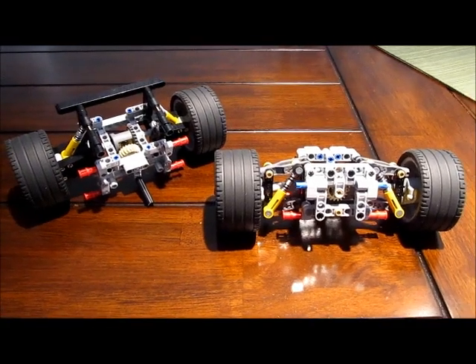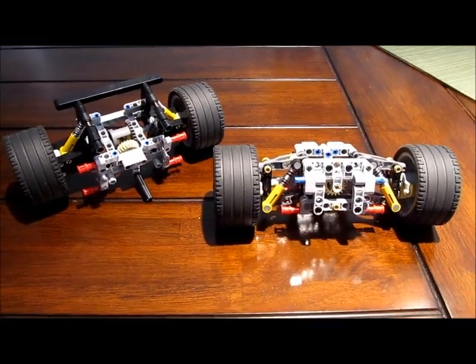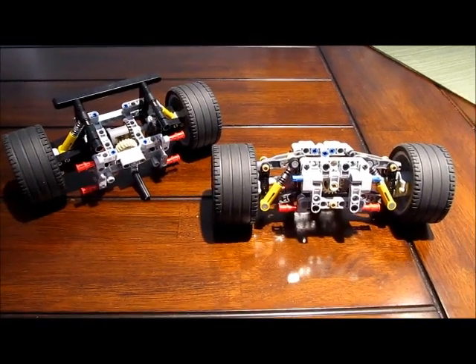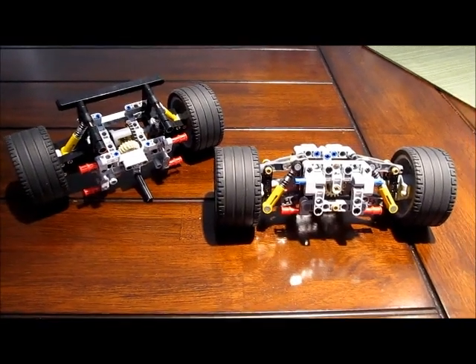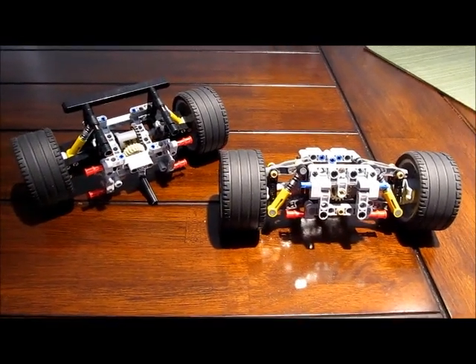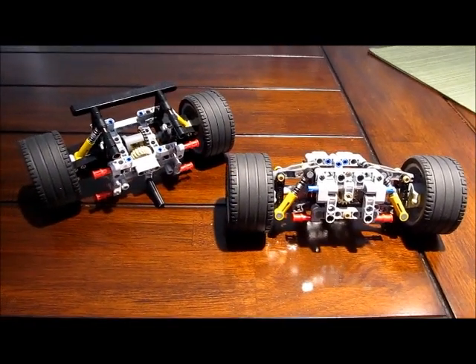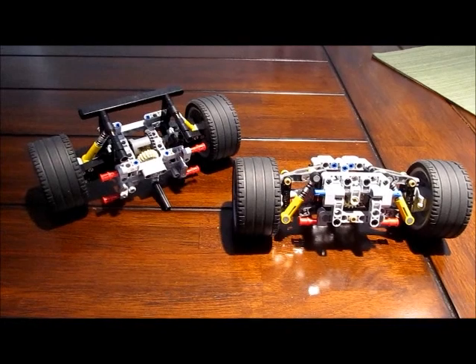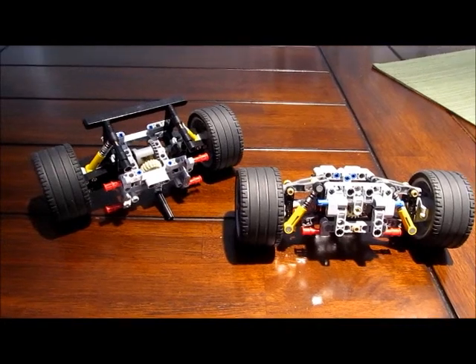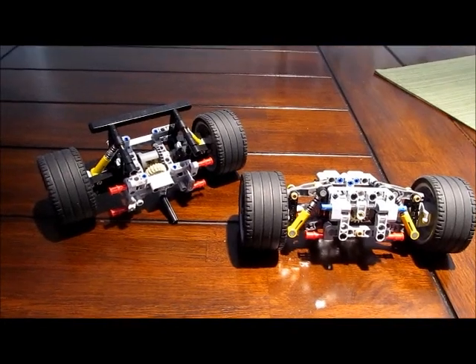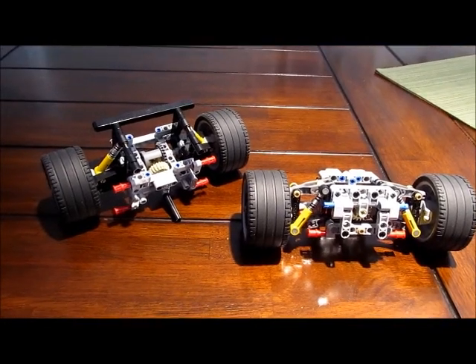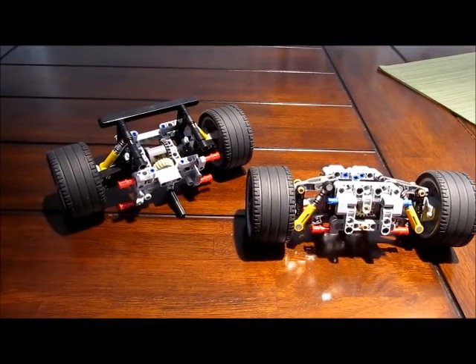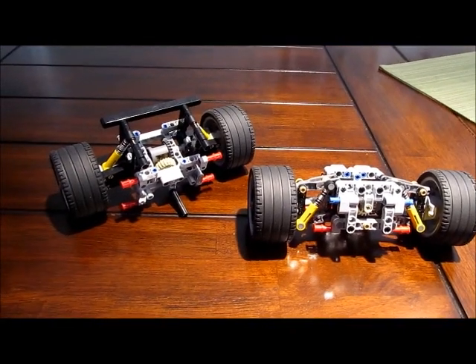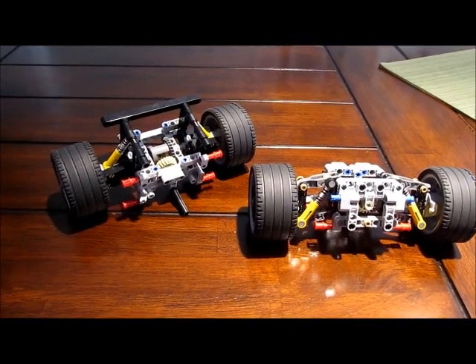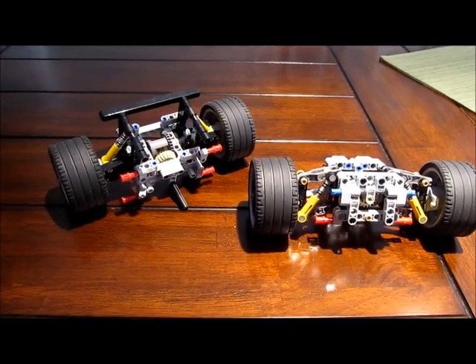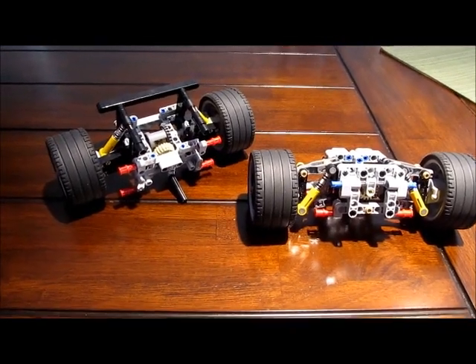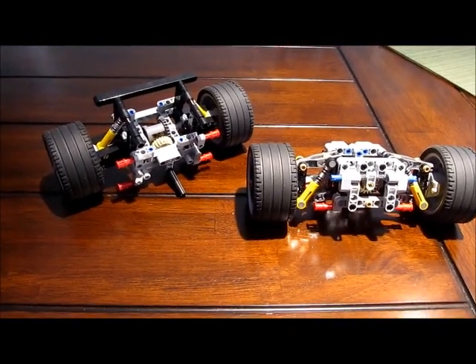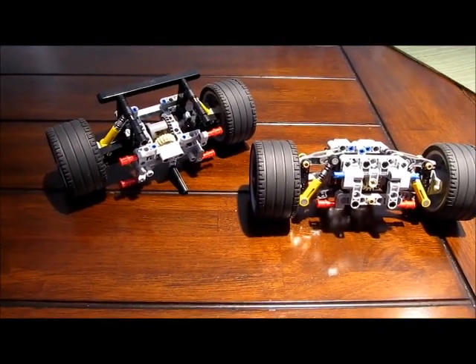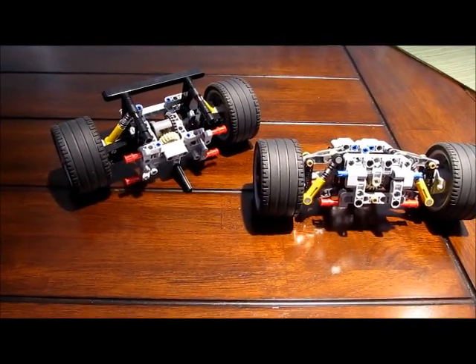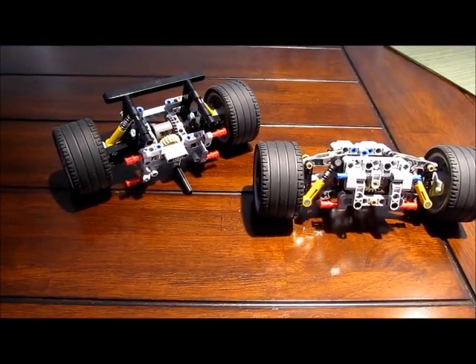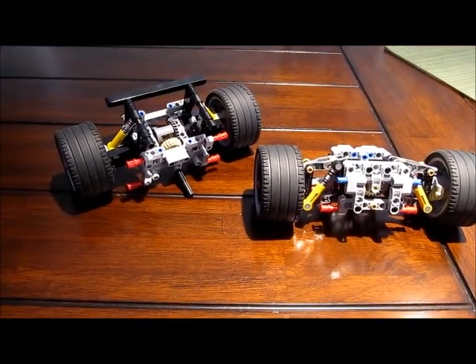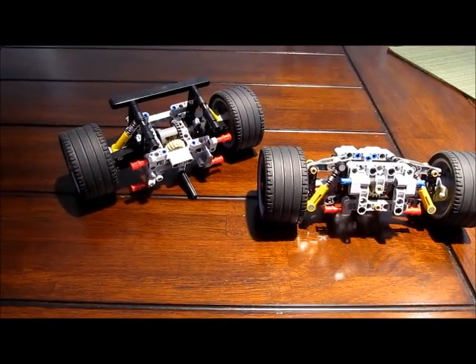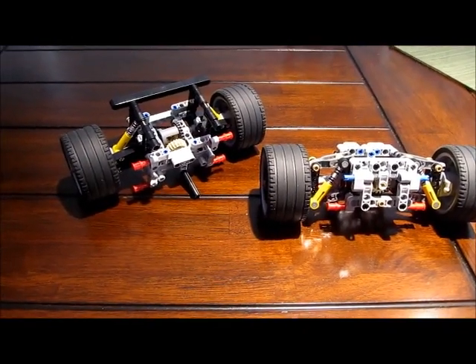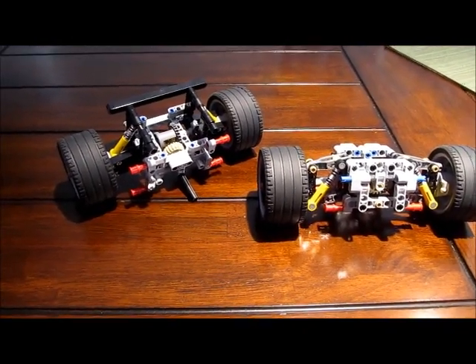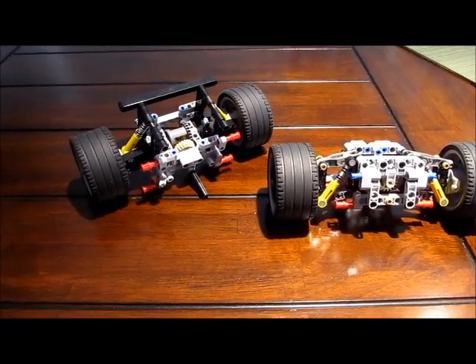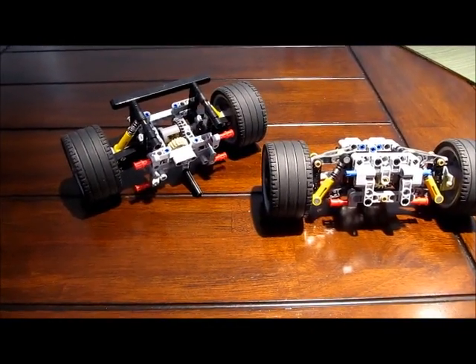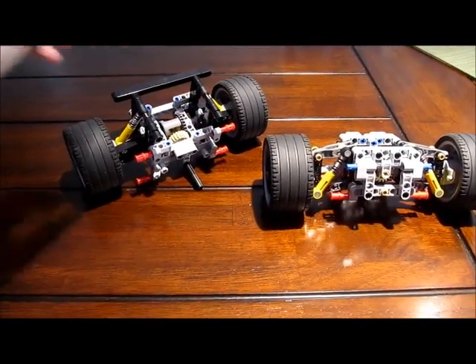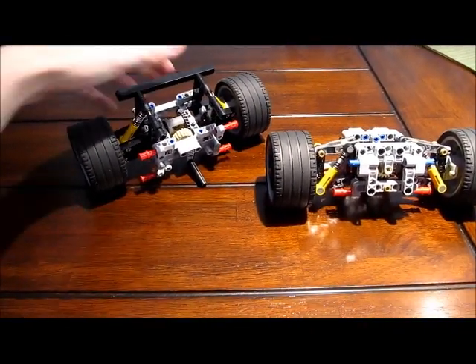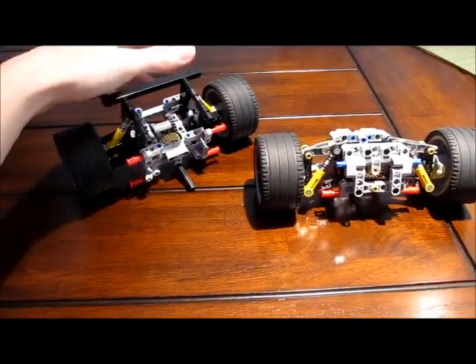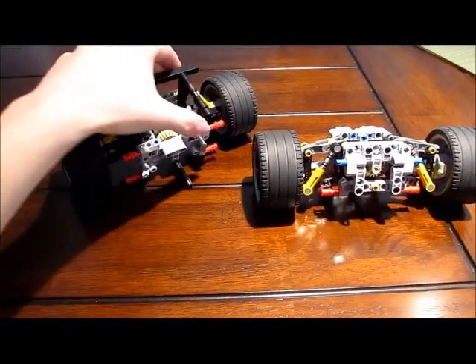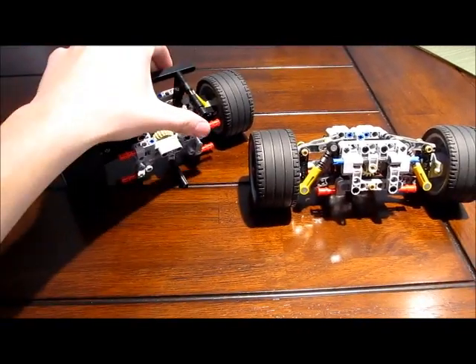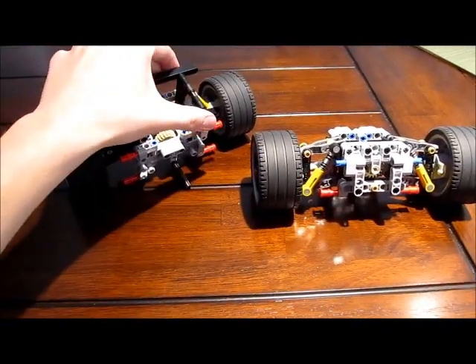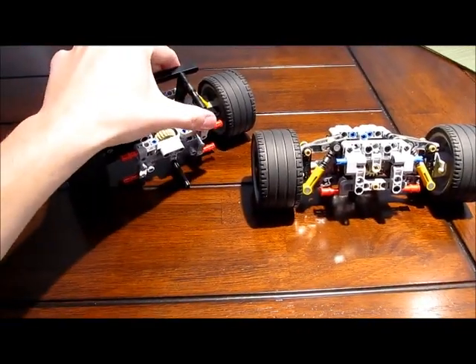Welcome back, guys, to Design Junkie 58, and today we're going to be focusing mainly on modular building.